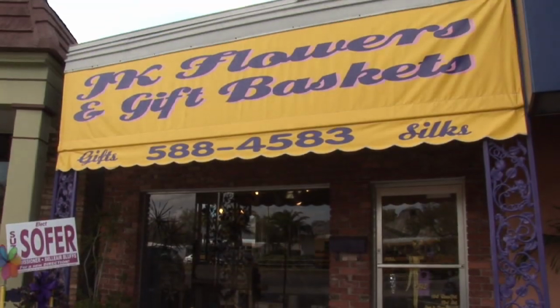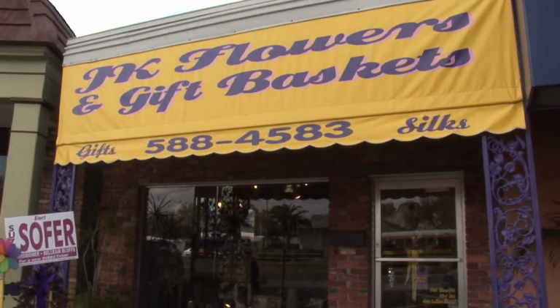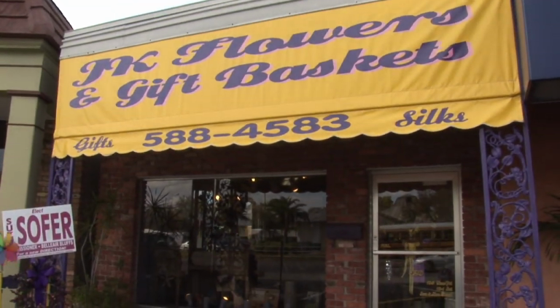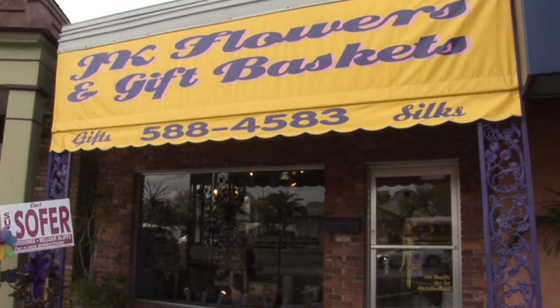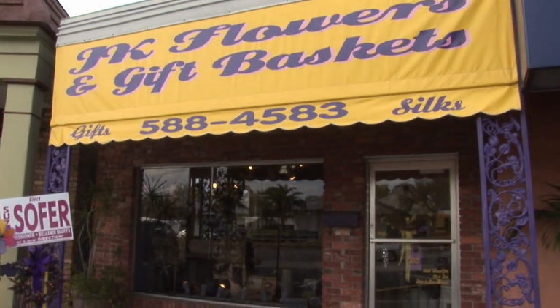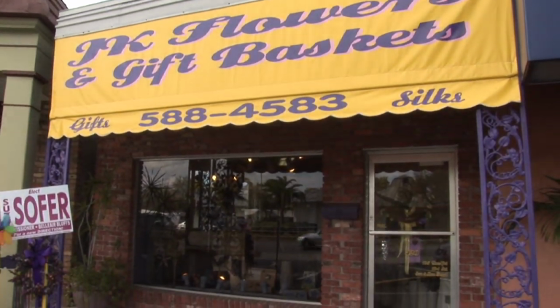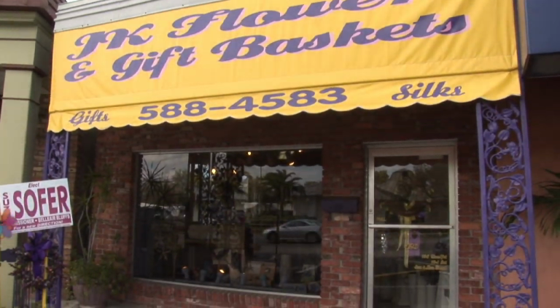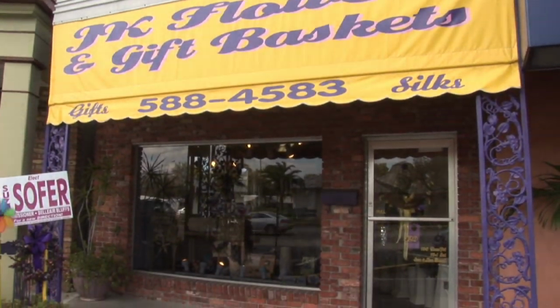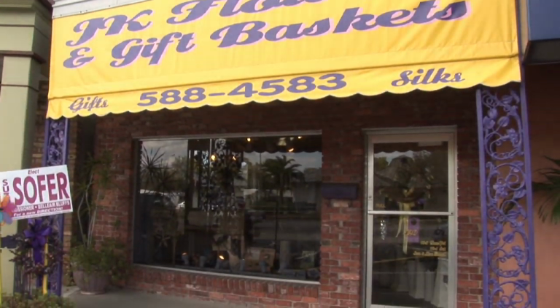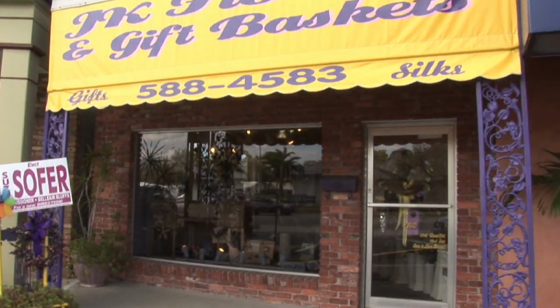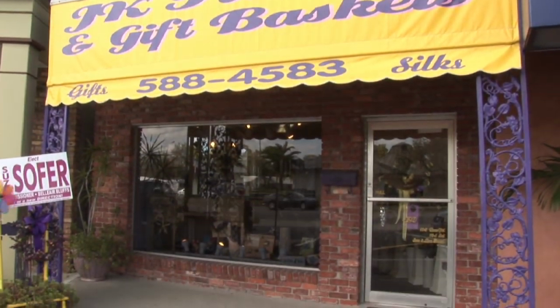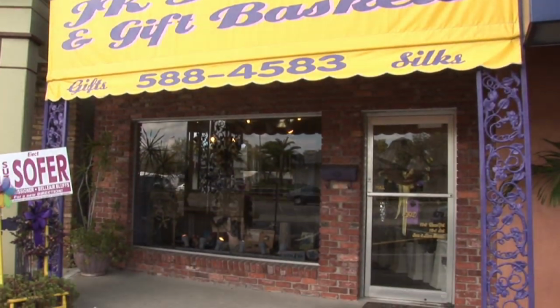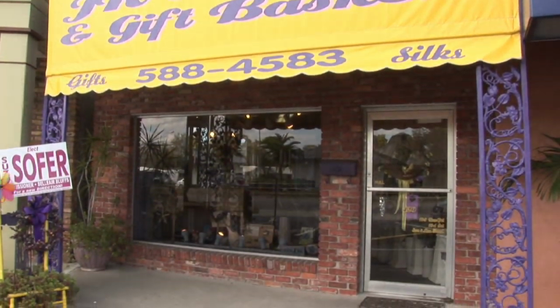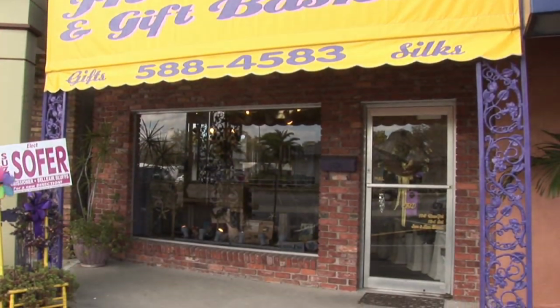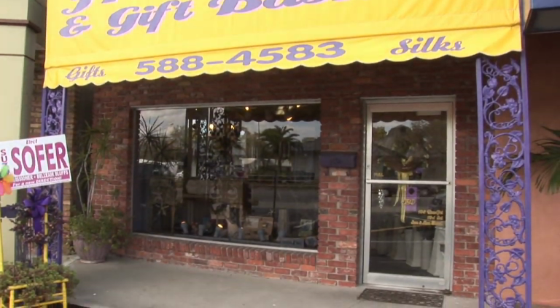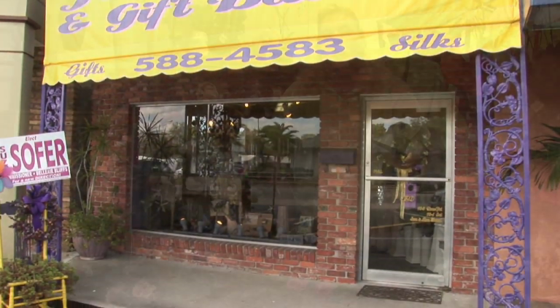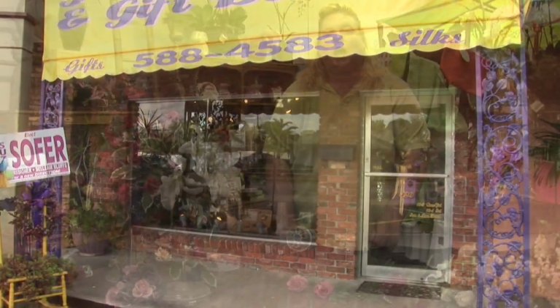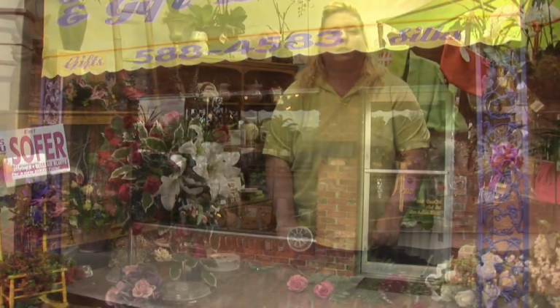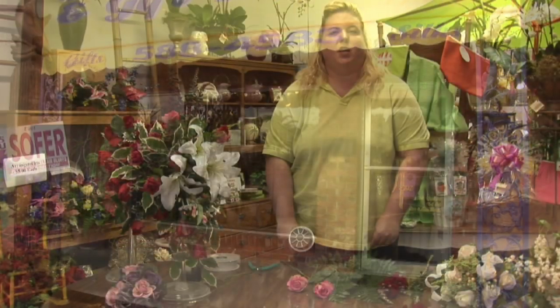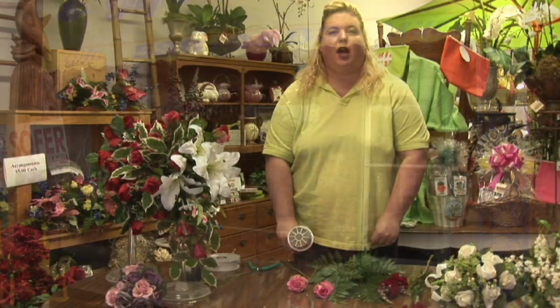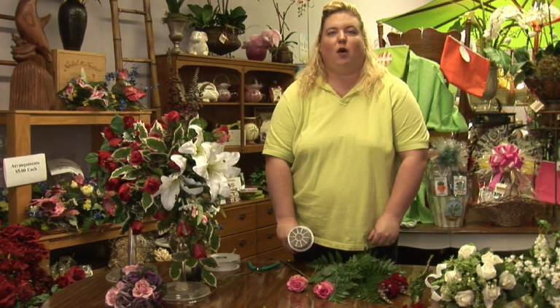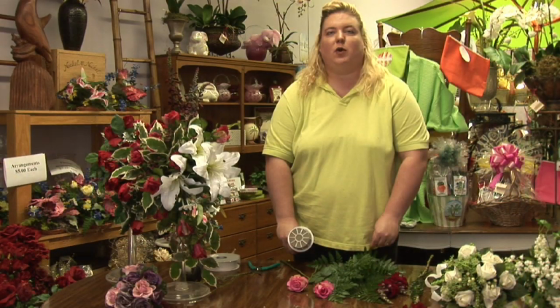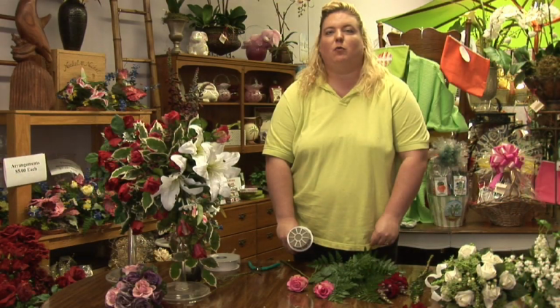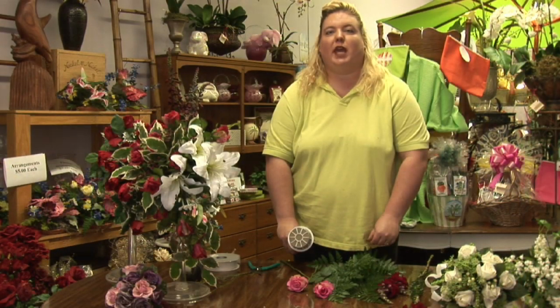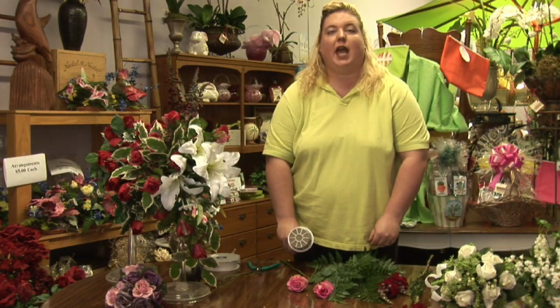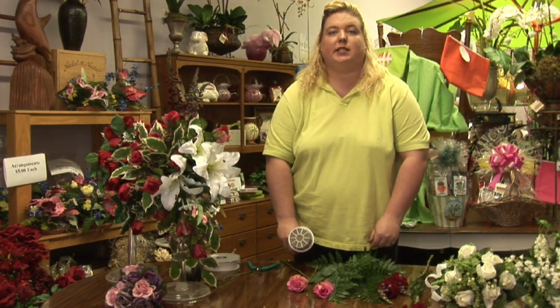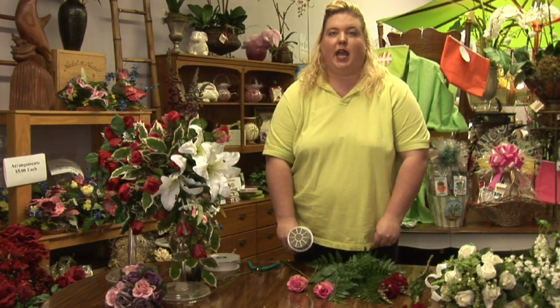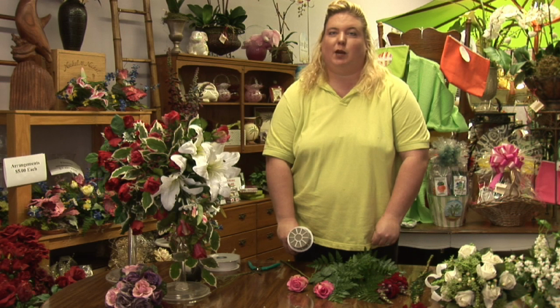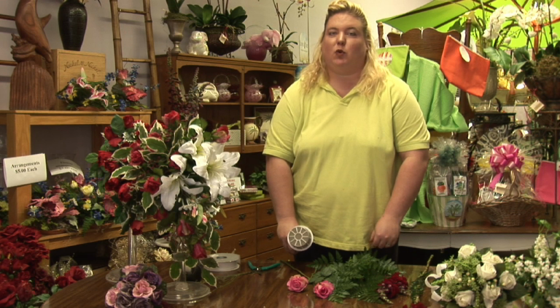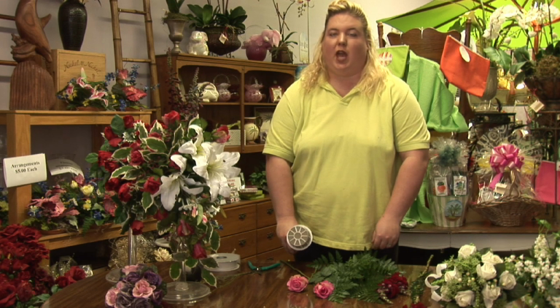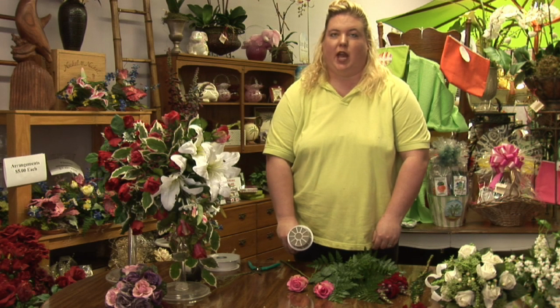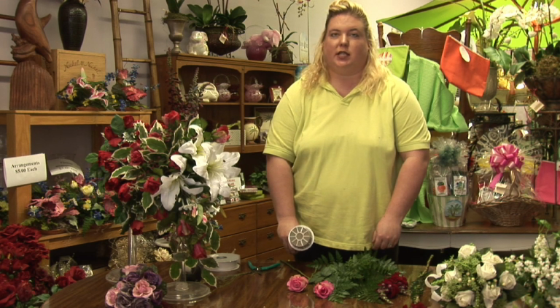Hi, I'm Karen Rodowitz, owner of JK Flowers, and I'm here to help you make cascading bouquets.